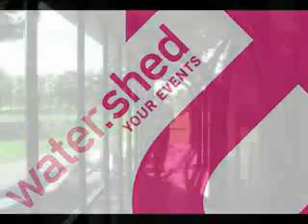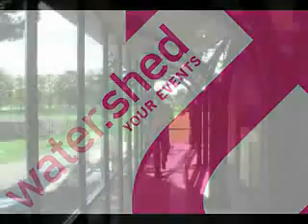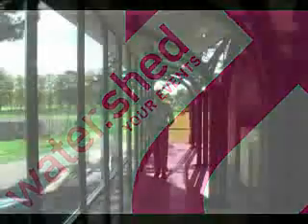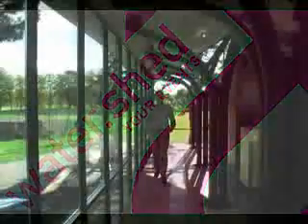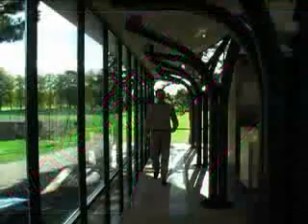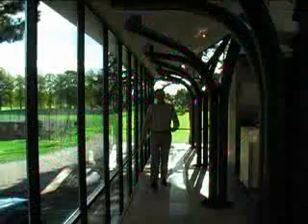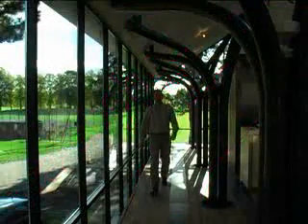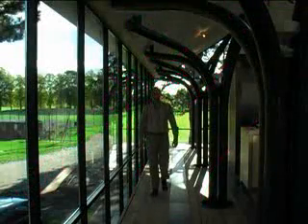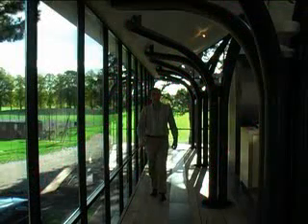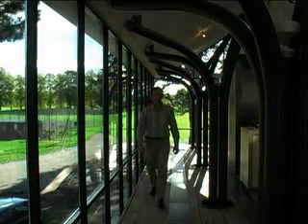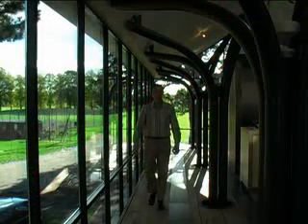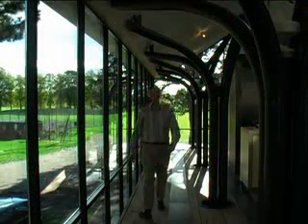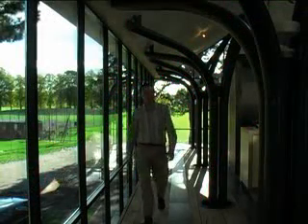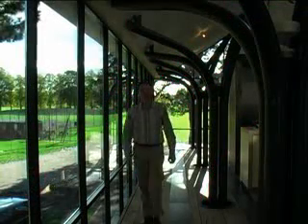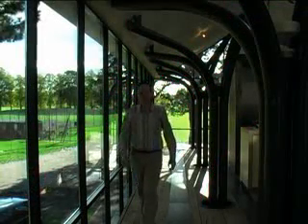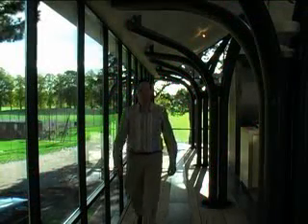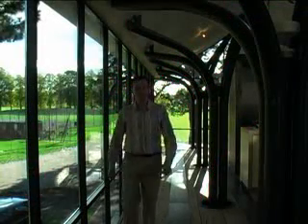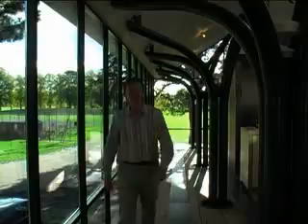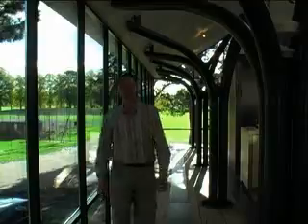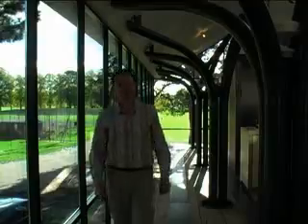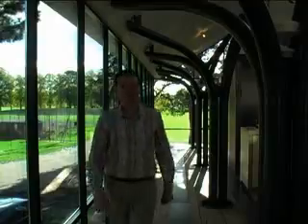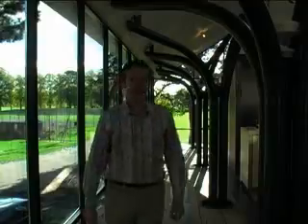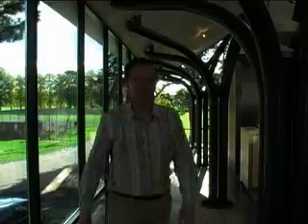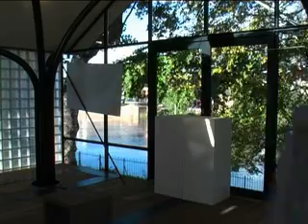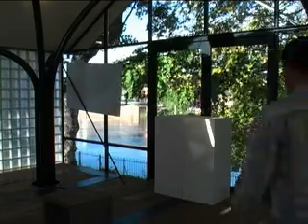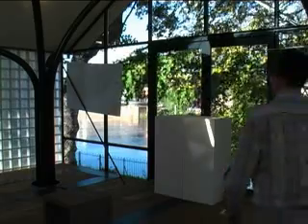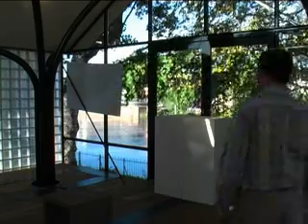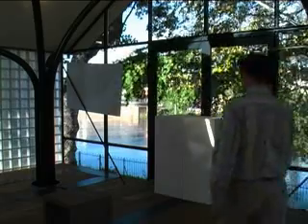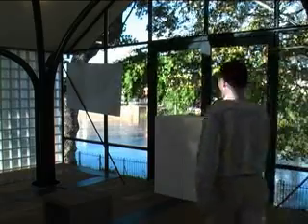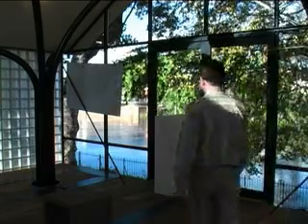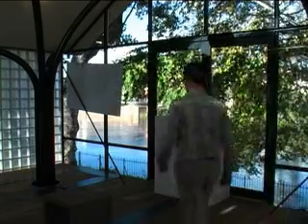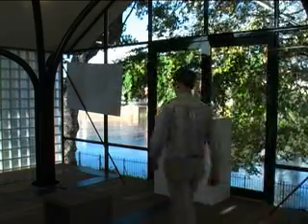I'm Gary Thomas, Design Director at RA Architects and designer of this building that we're in, which is the Watershed.